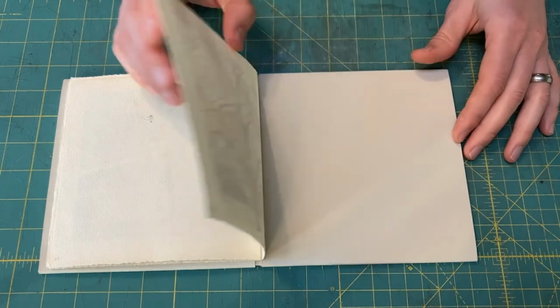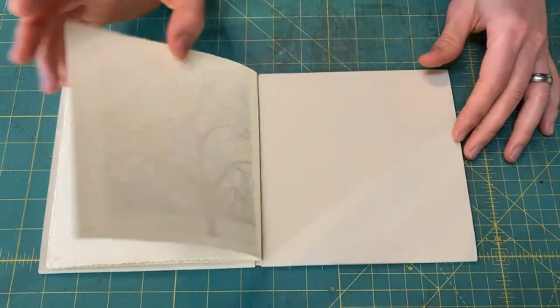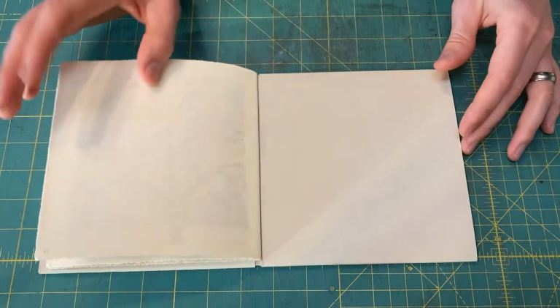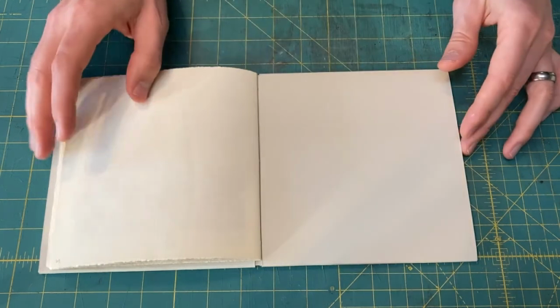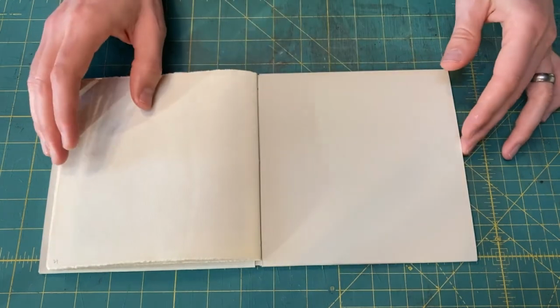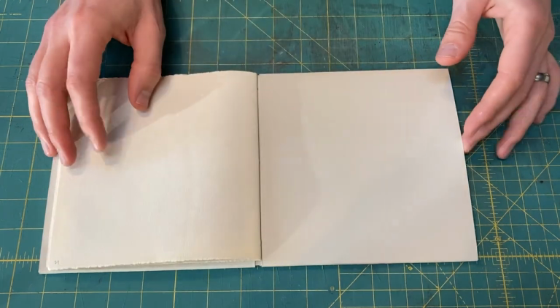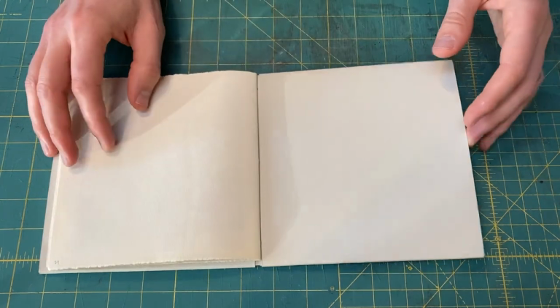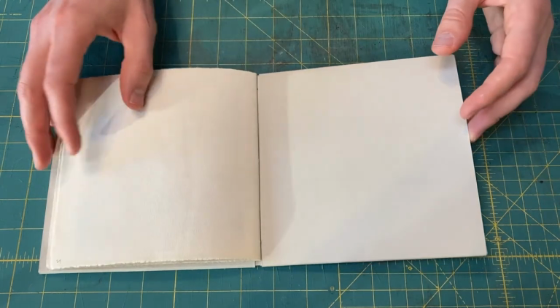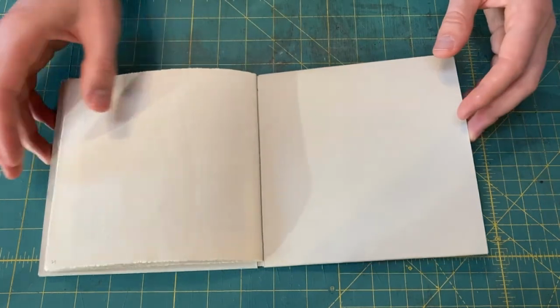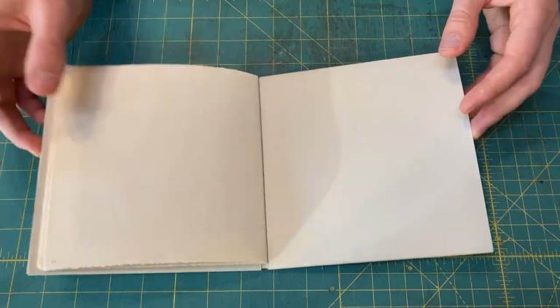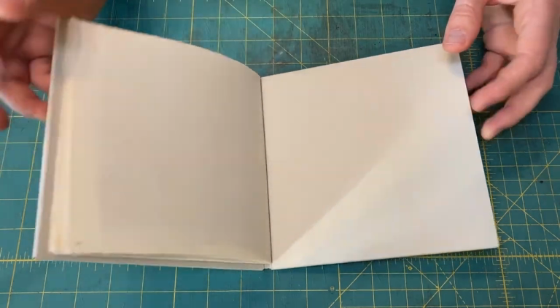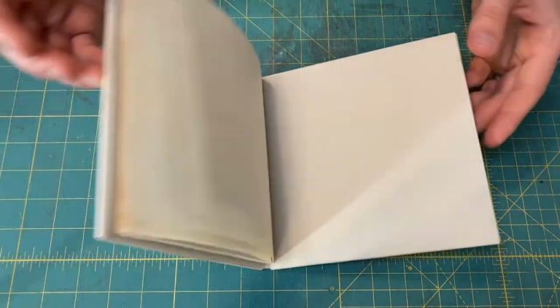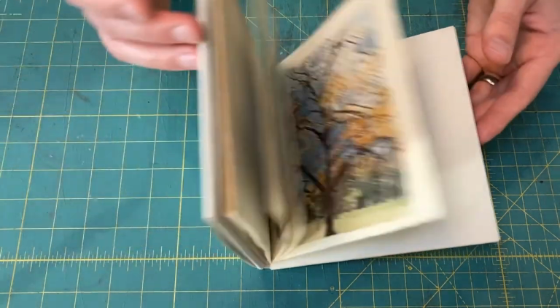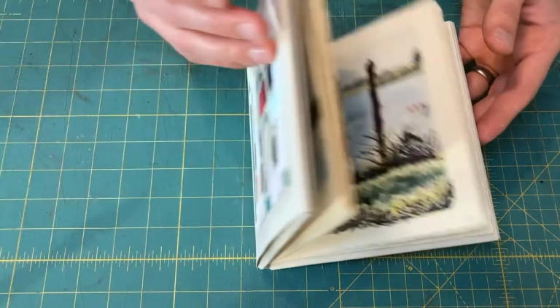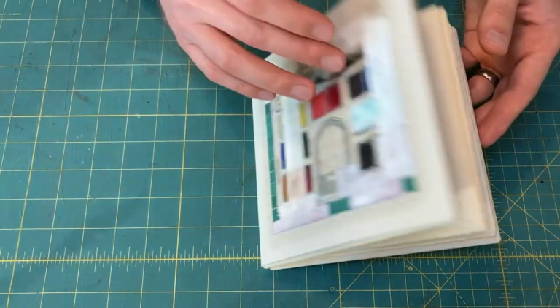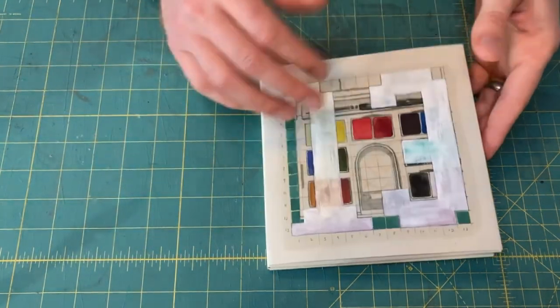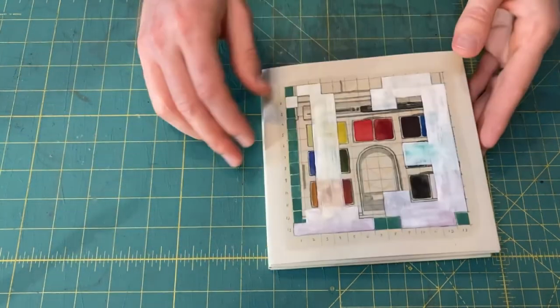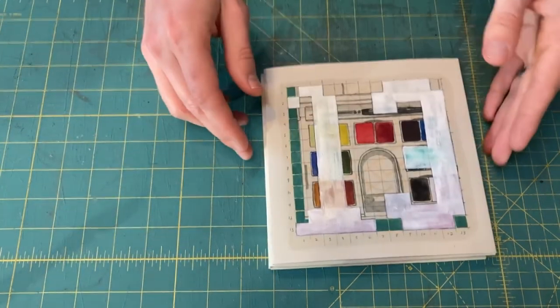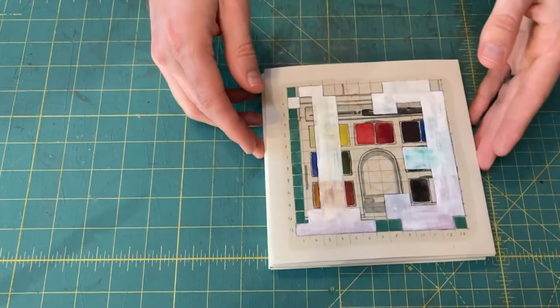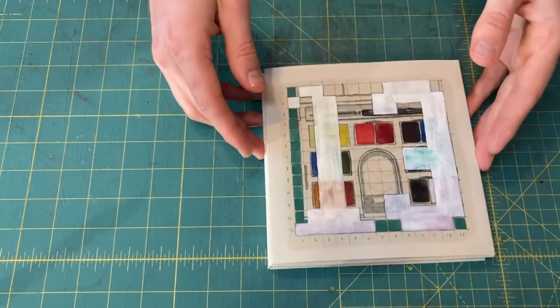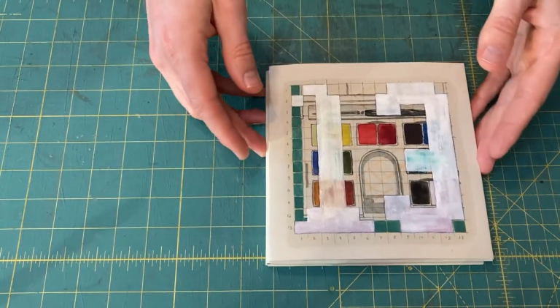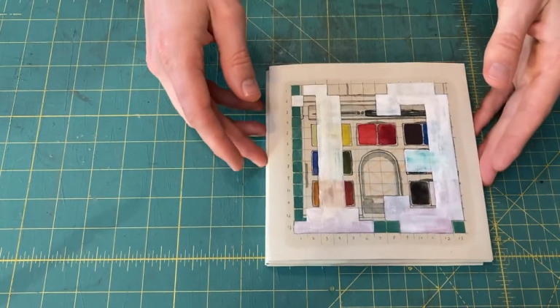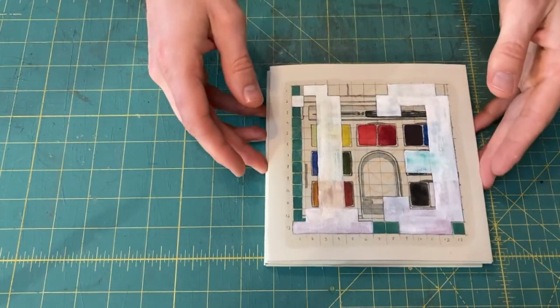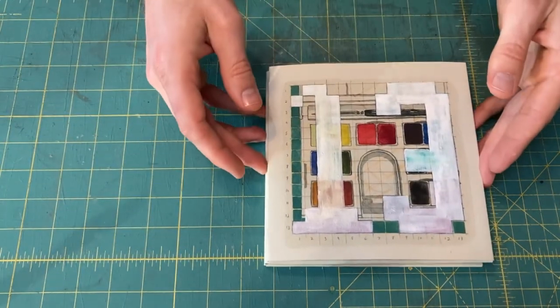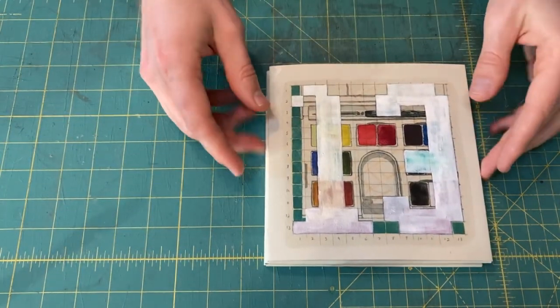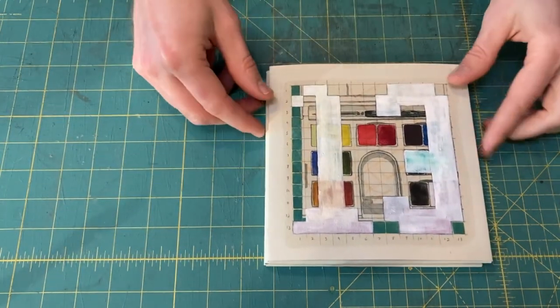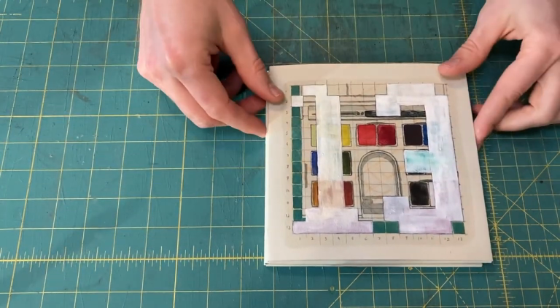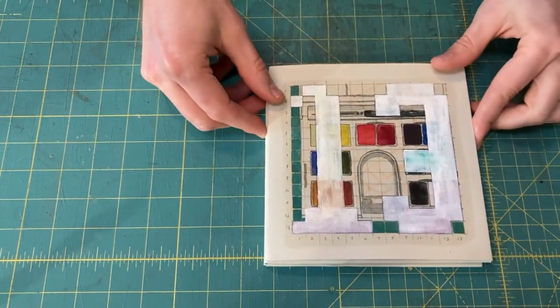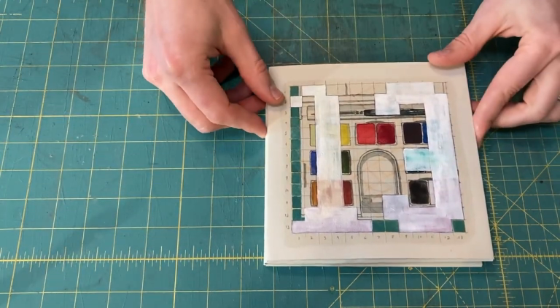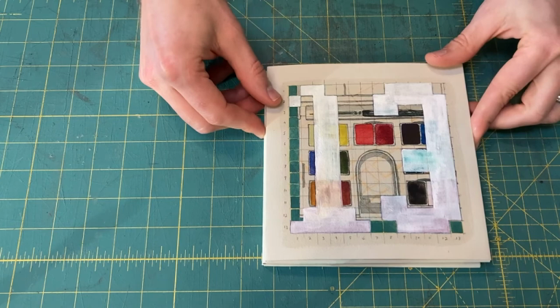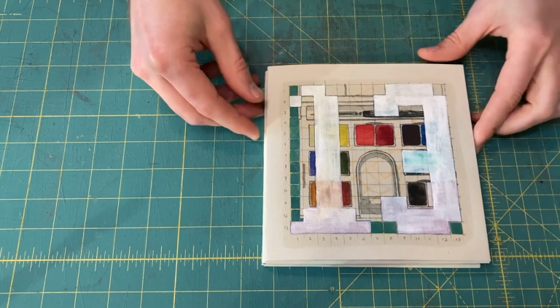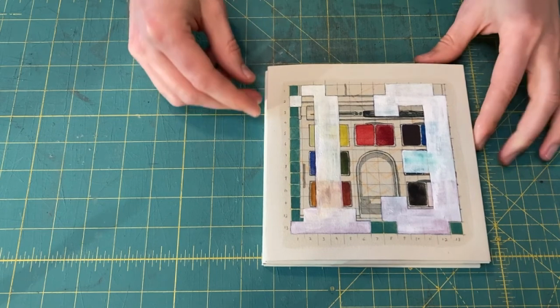And those are the watercolors — 13 of them. Thanks for watching.